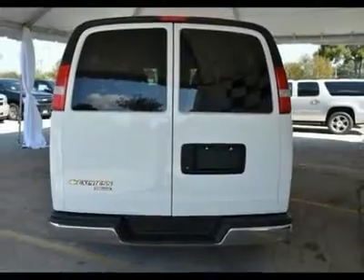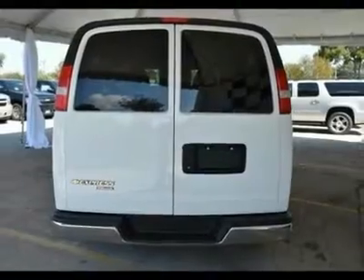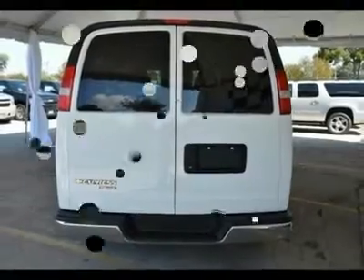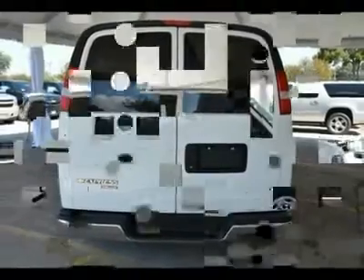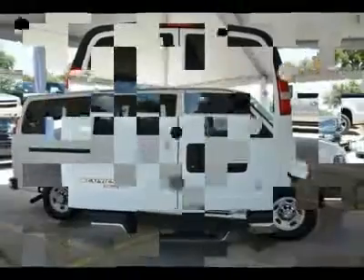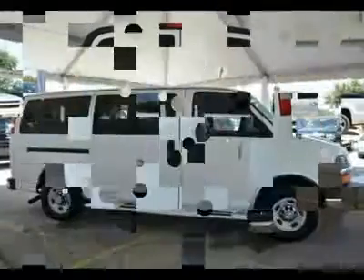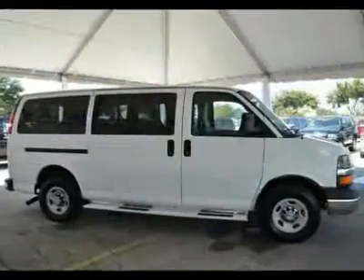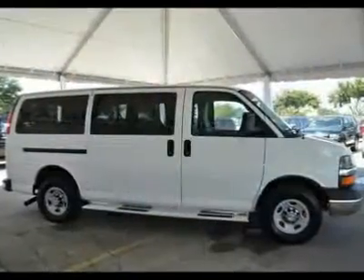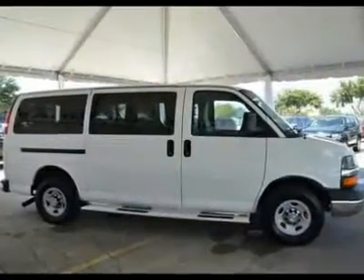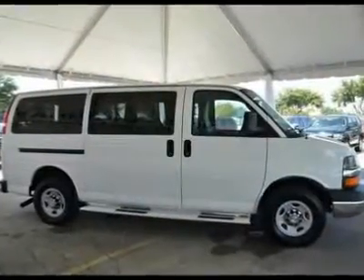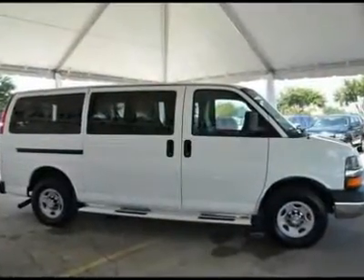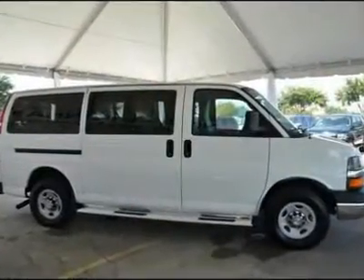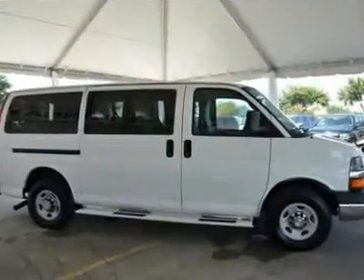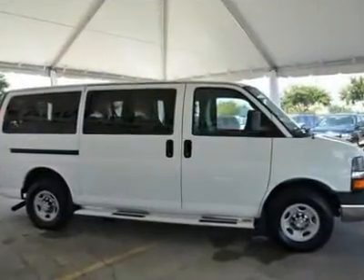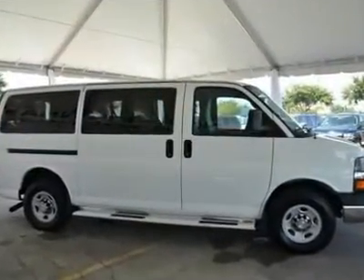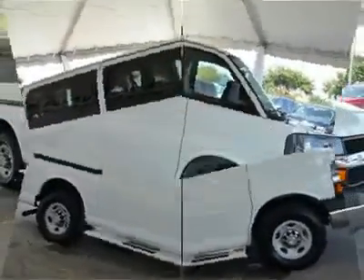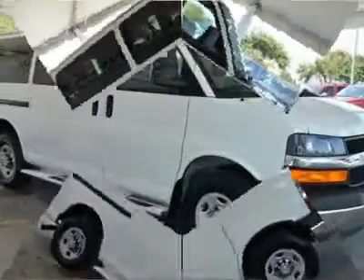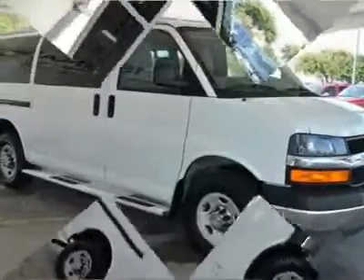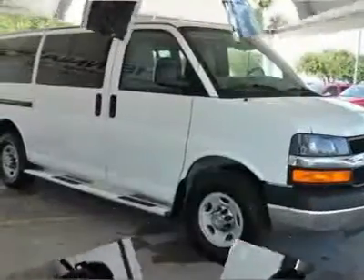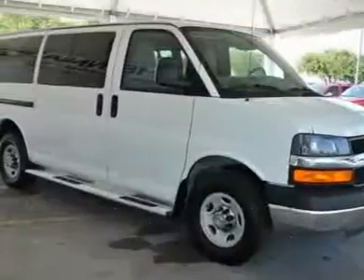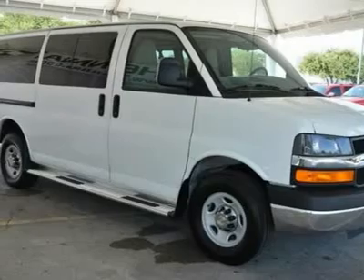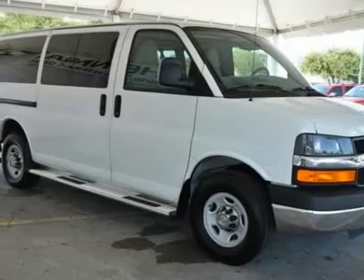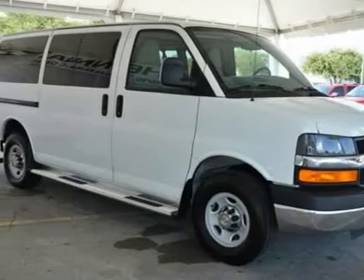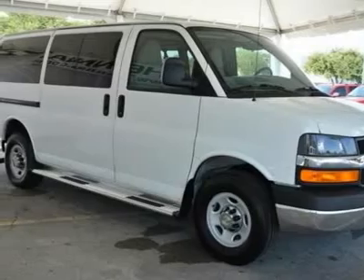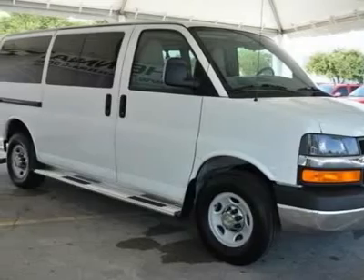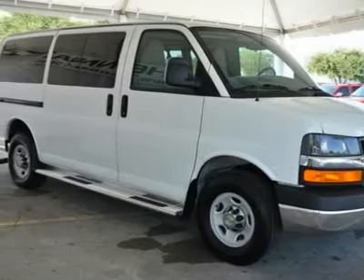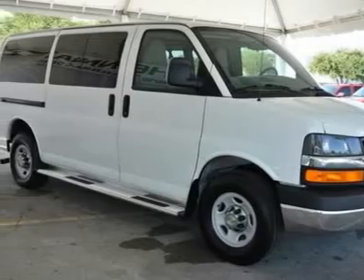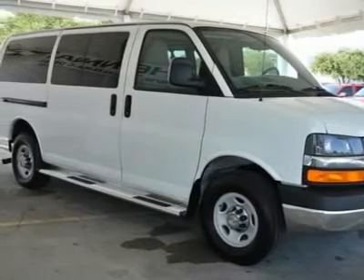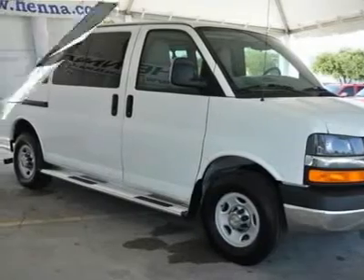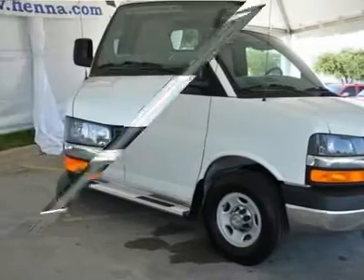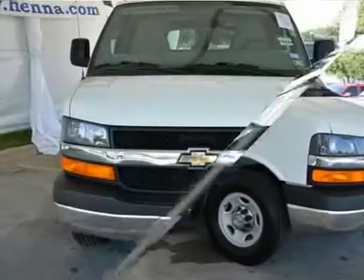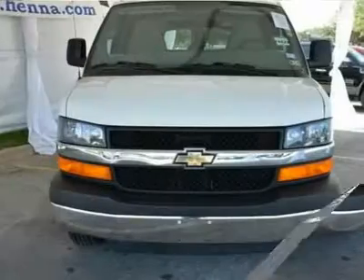This very practical Express Van G3500 can haul all your stuff in comfort and safety, and still have room to spare.